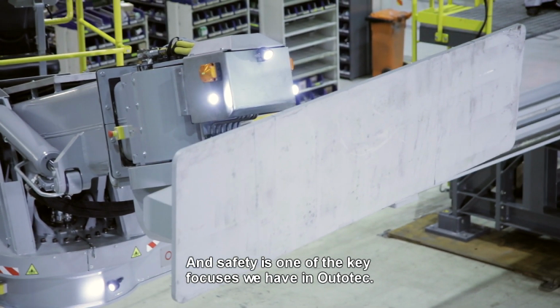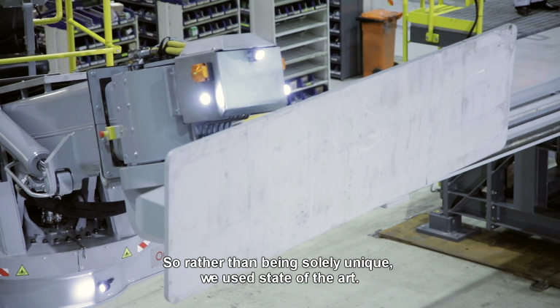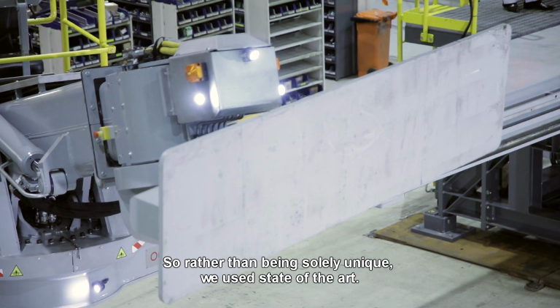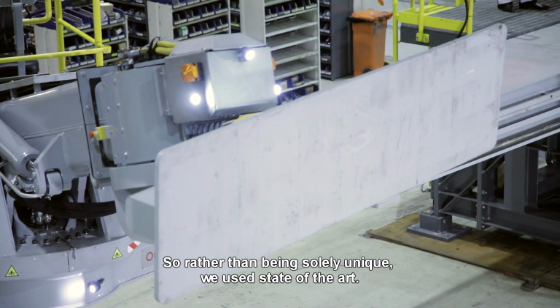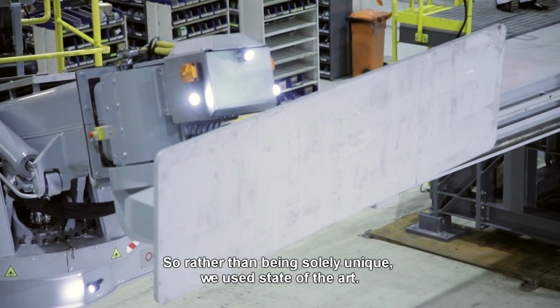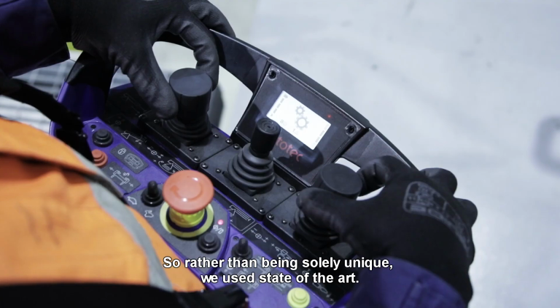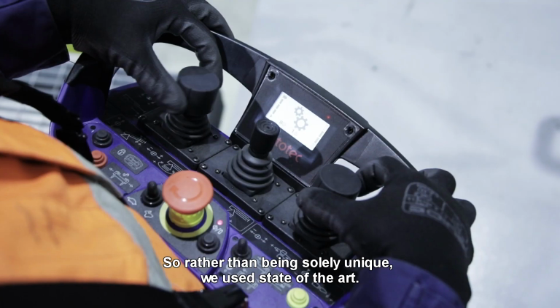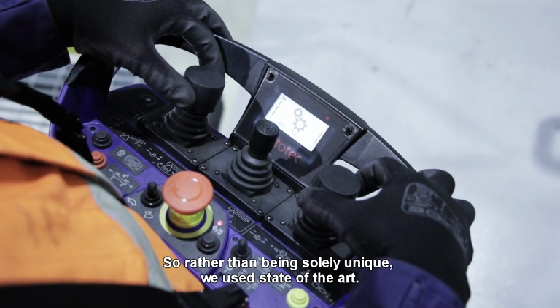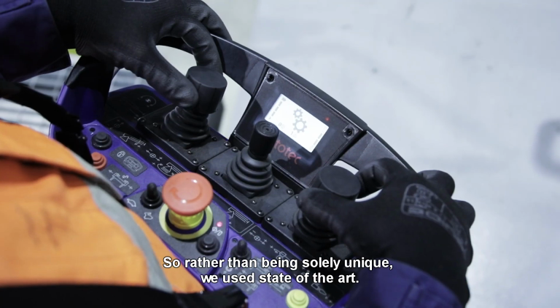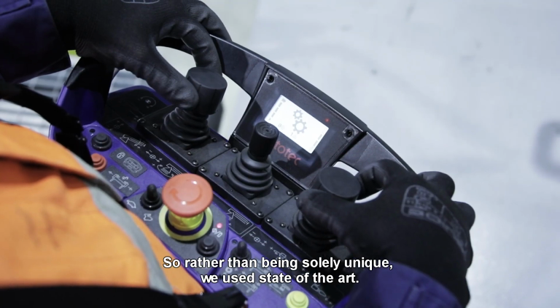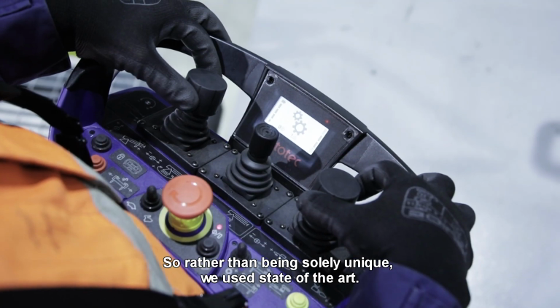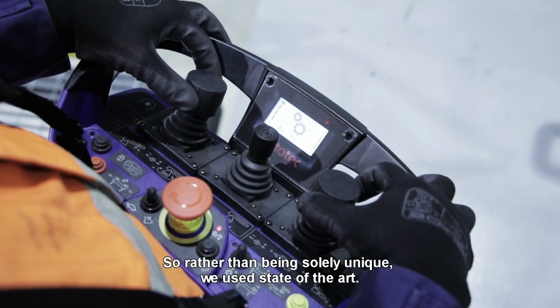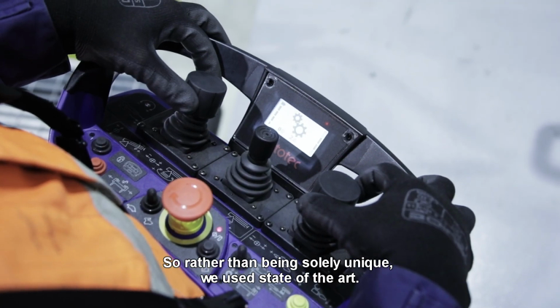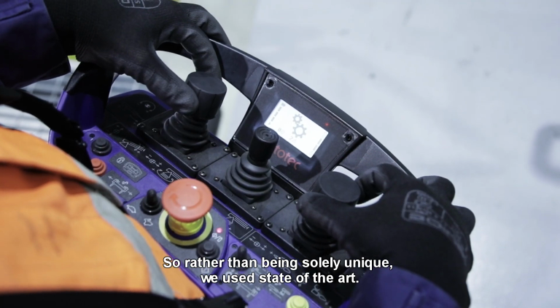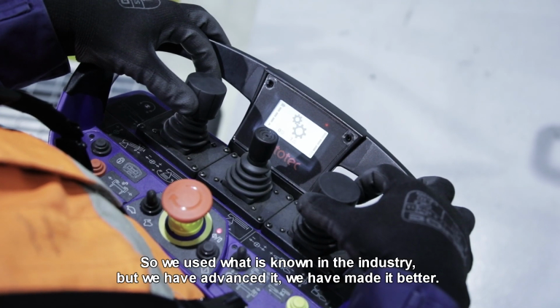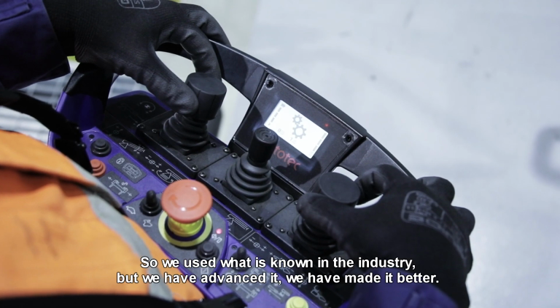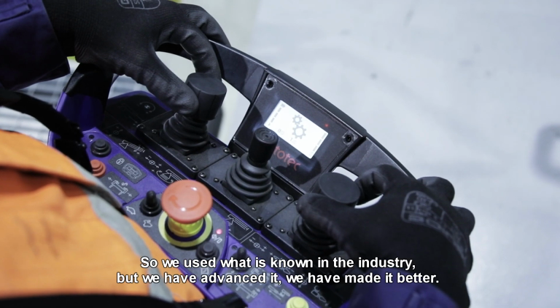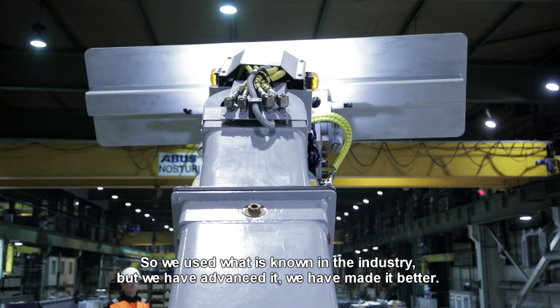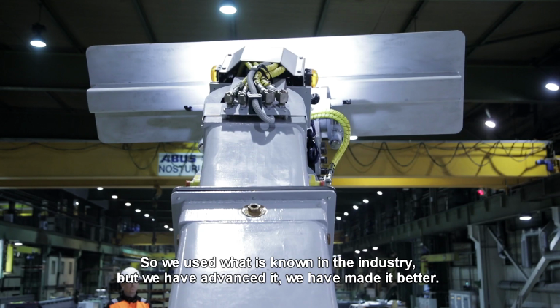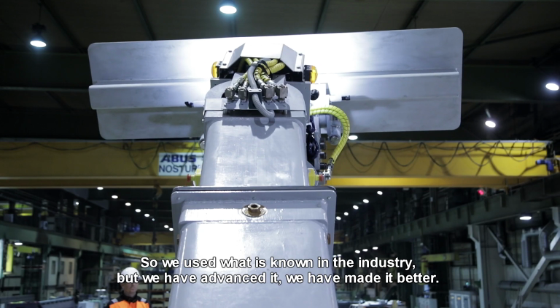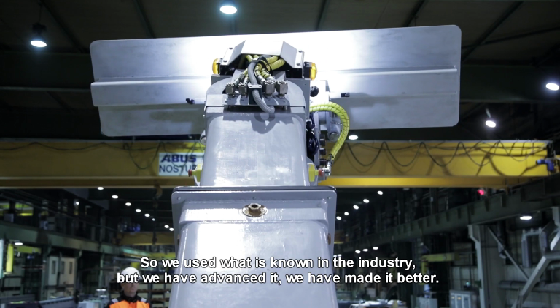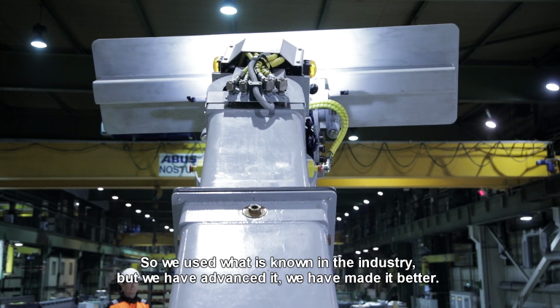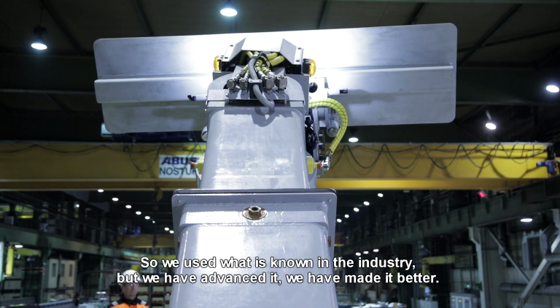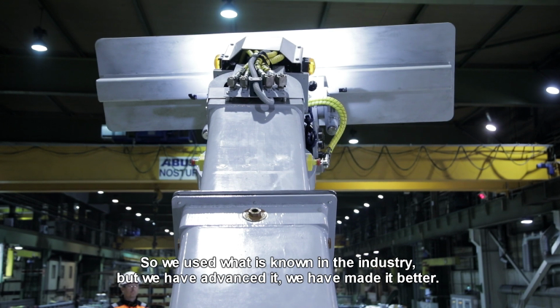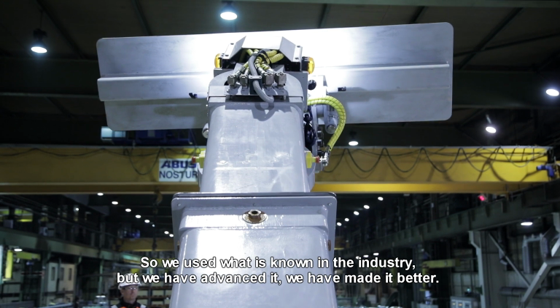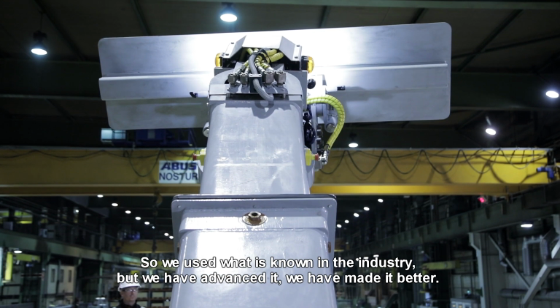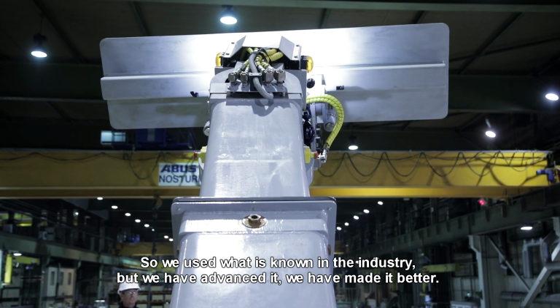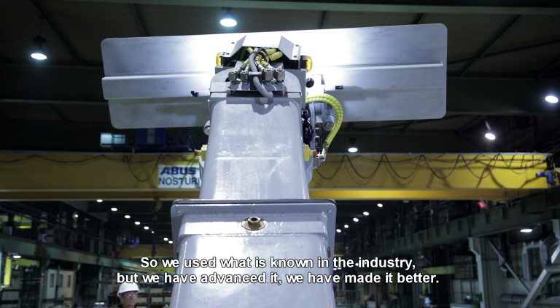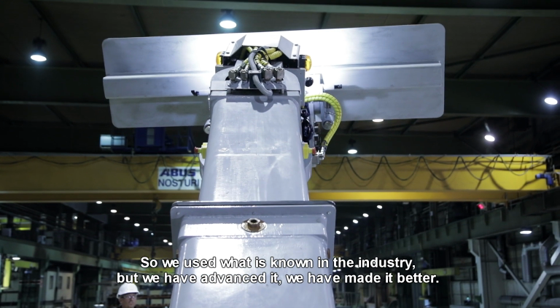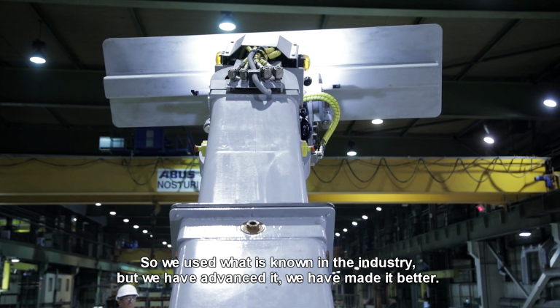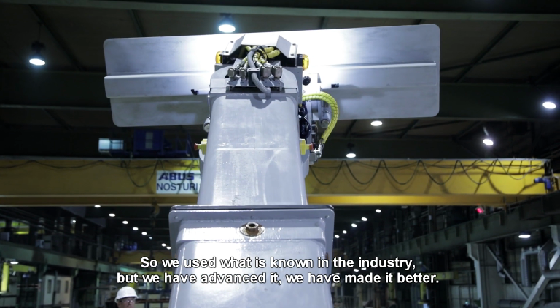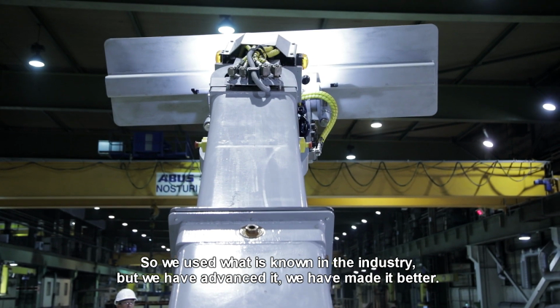Rather than being solely unique, we use state of the art. We use what is known in the industry, but we've advanced it — we've made it better.